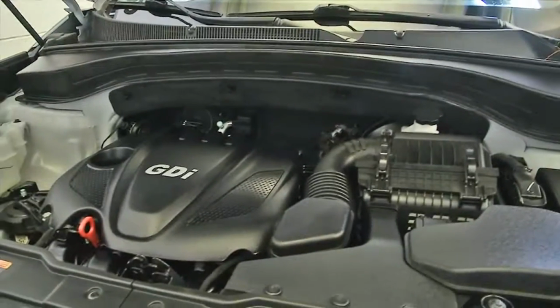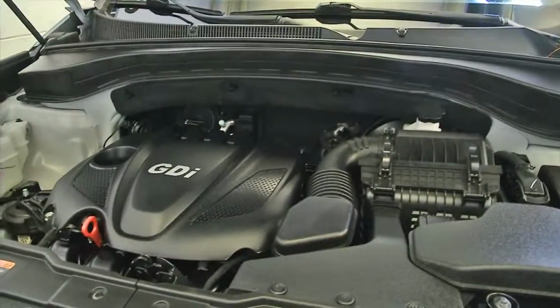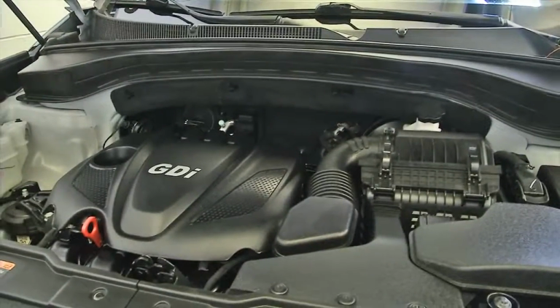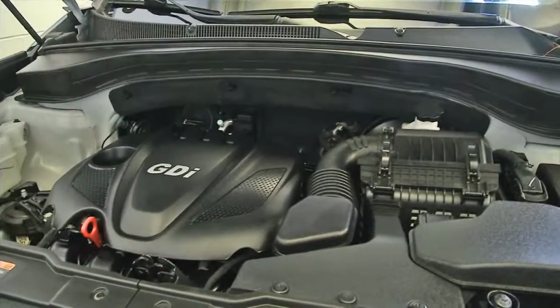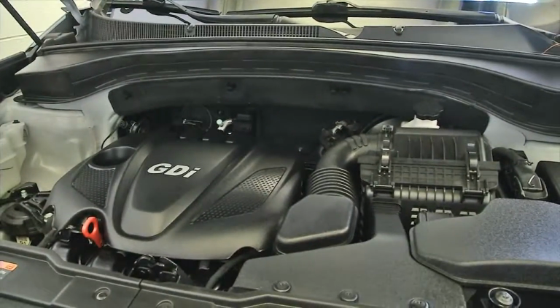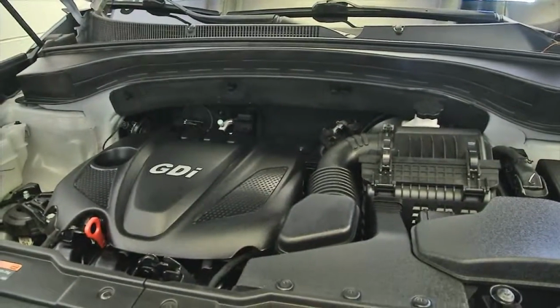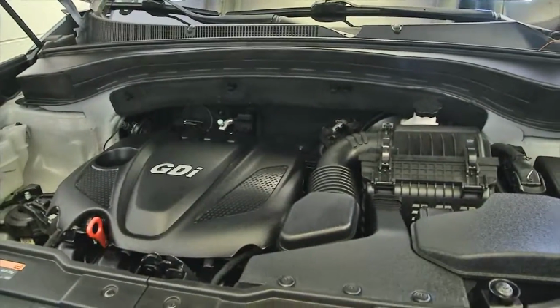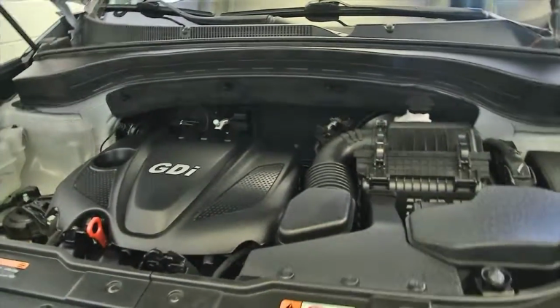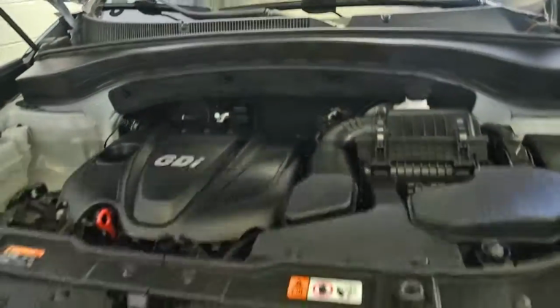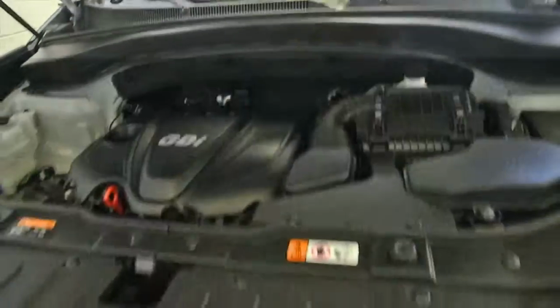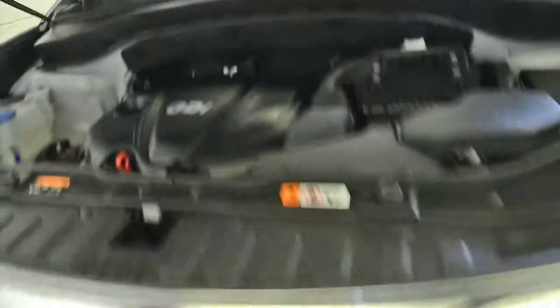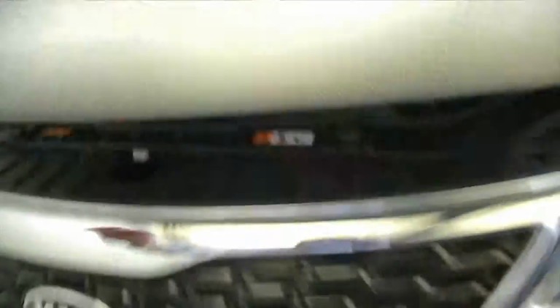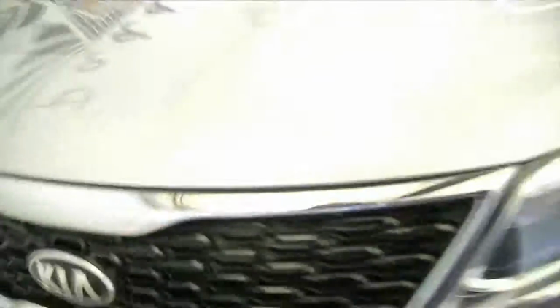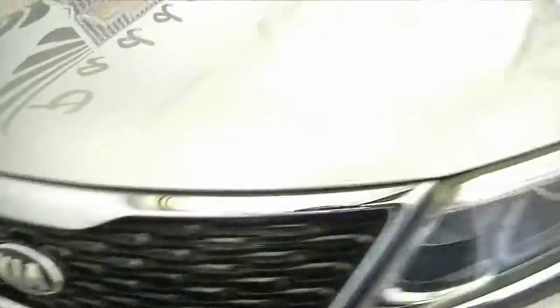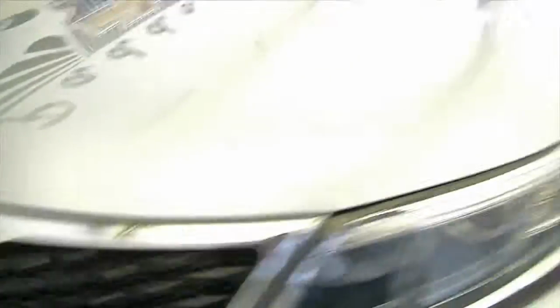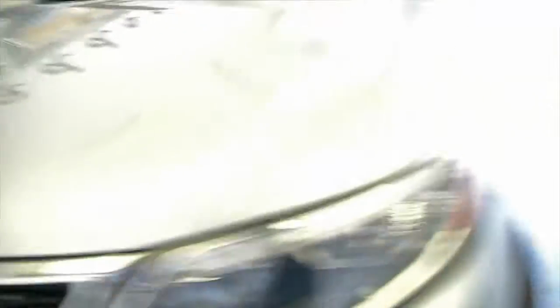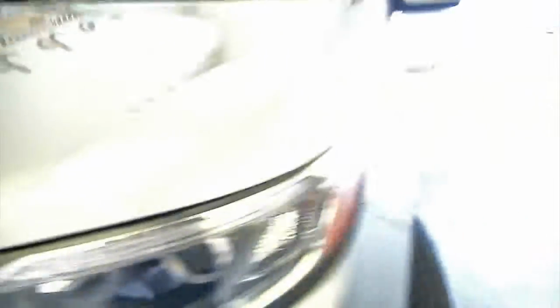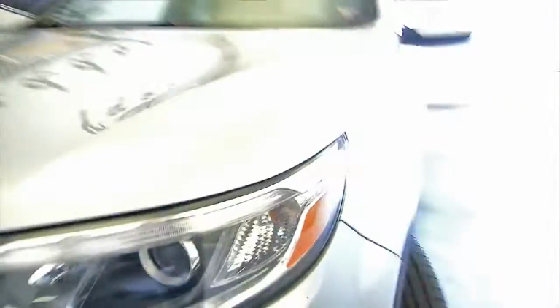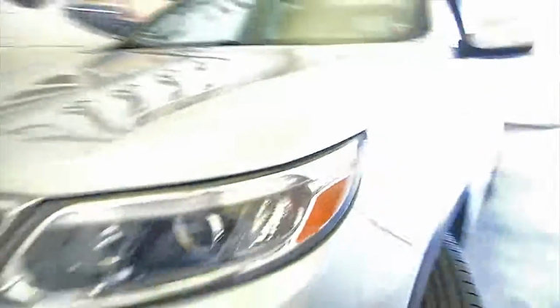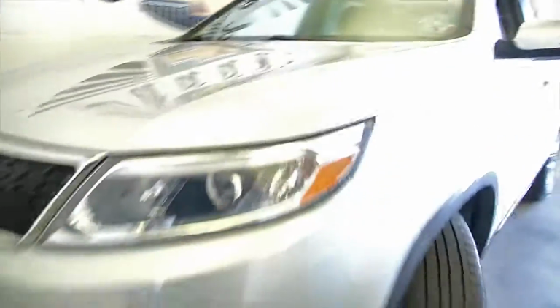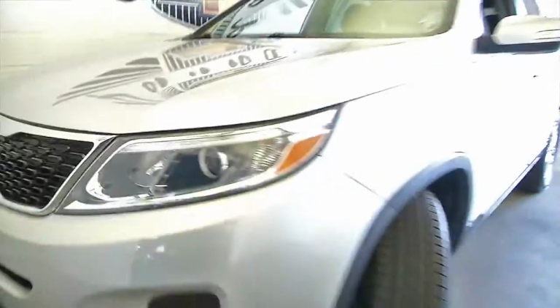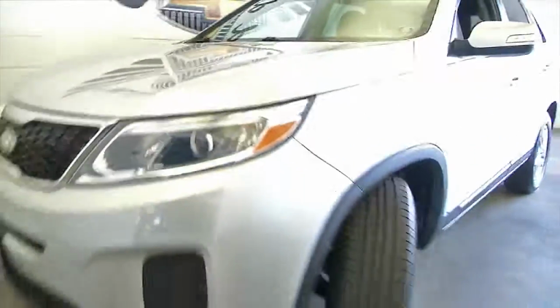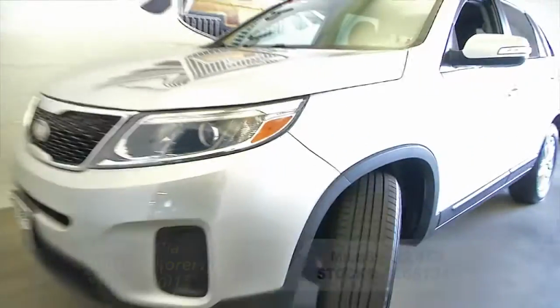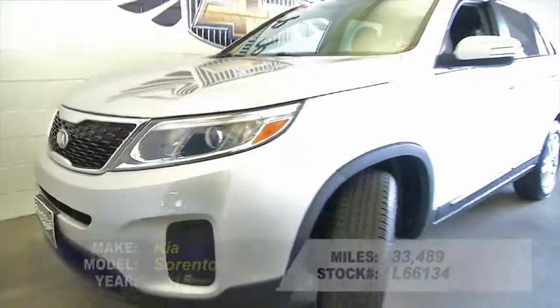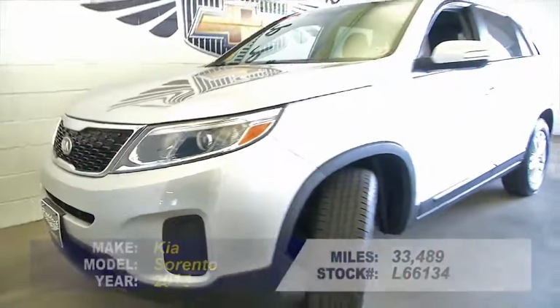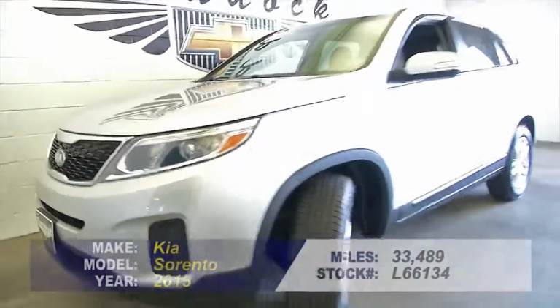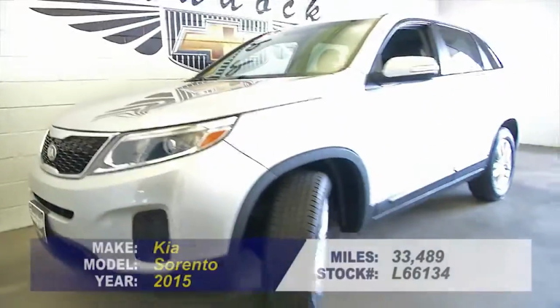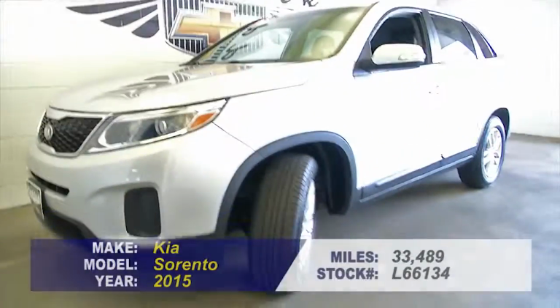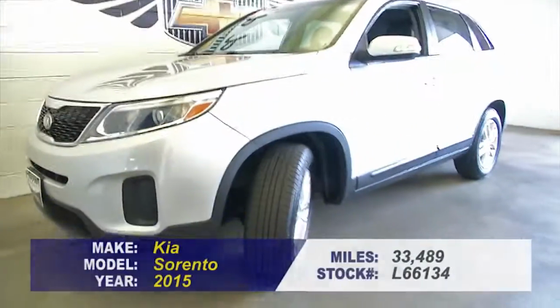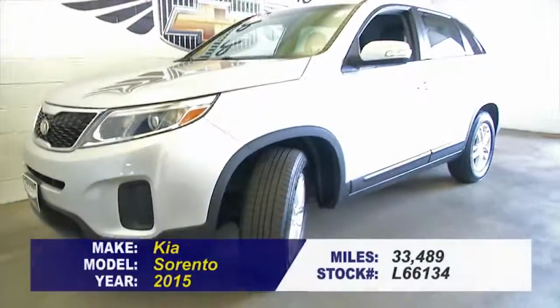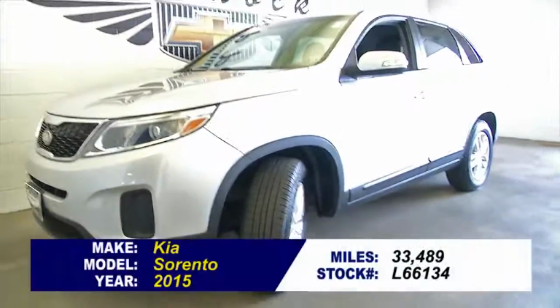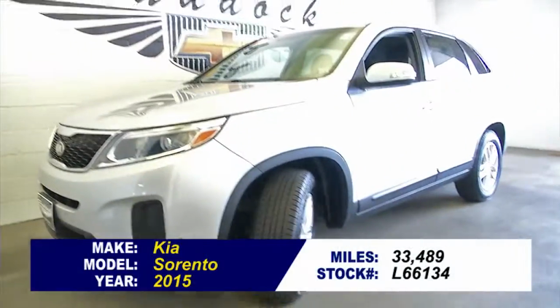If you're interested in this one owner Sorento, give us a call at 876-0945.